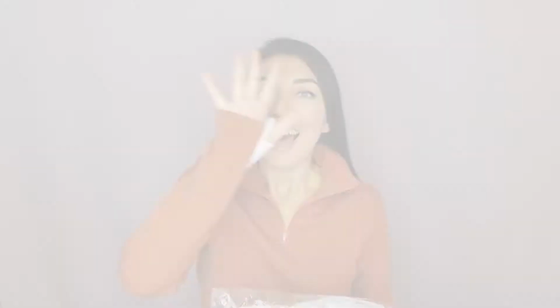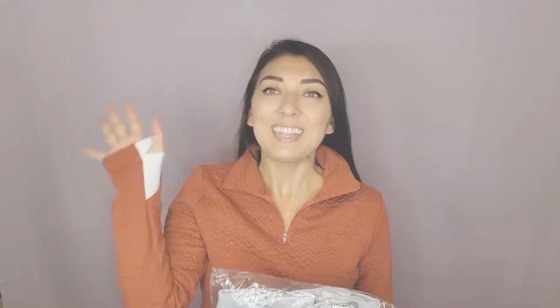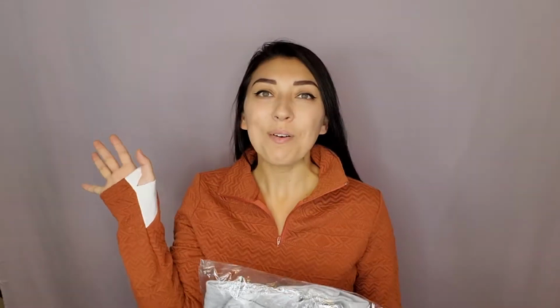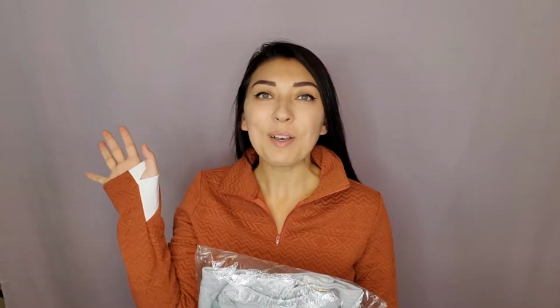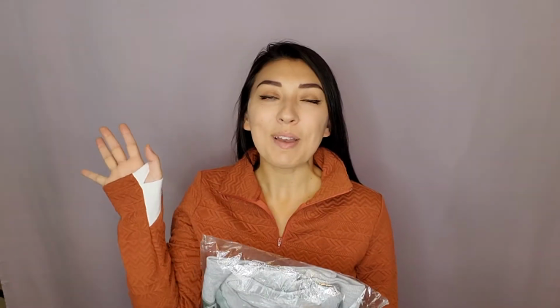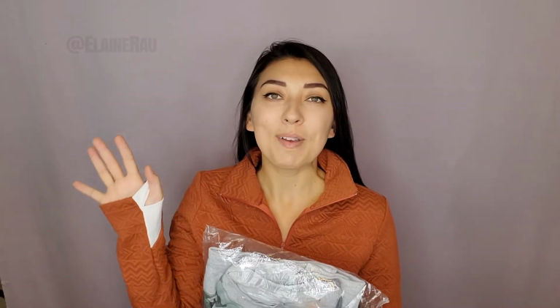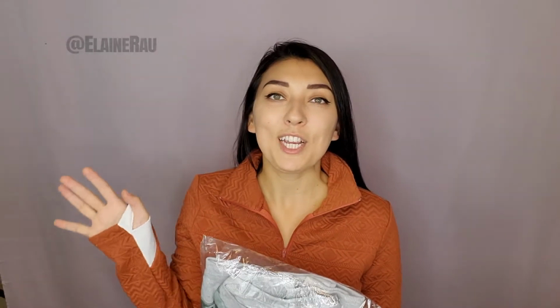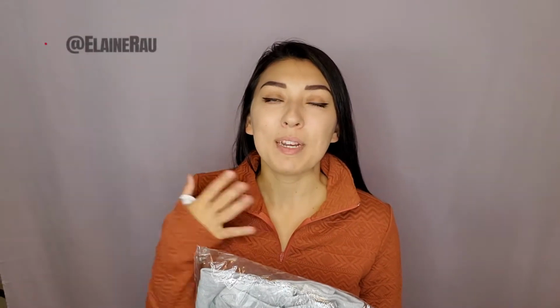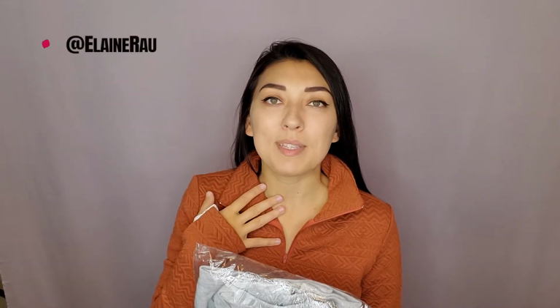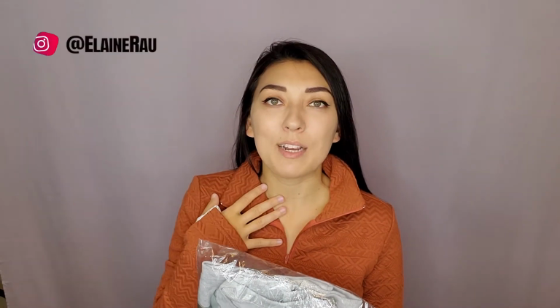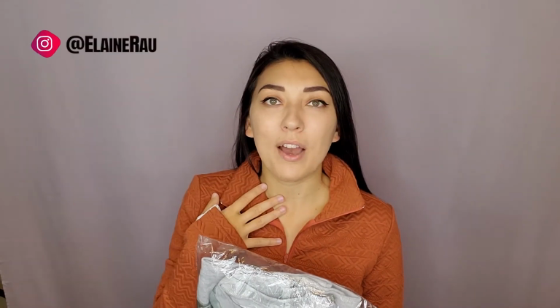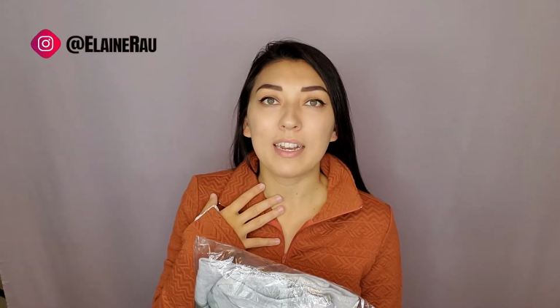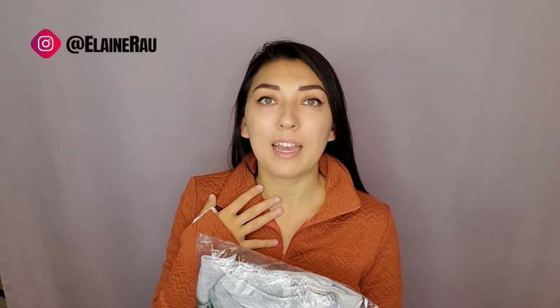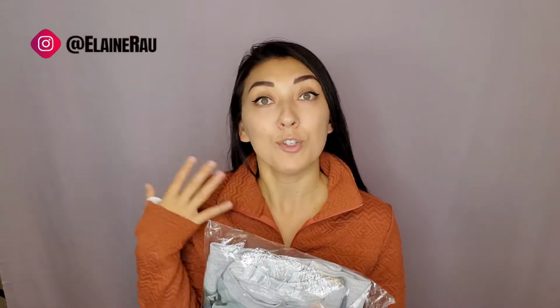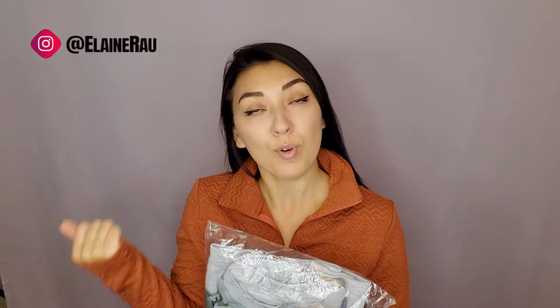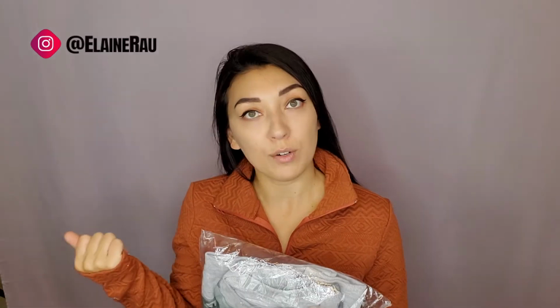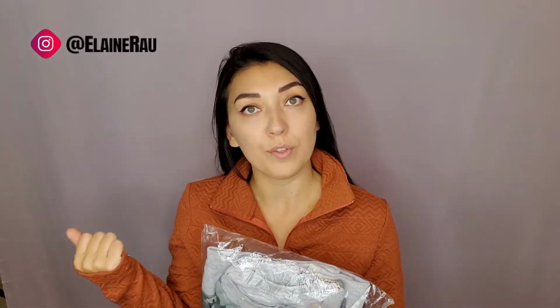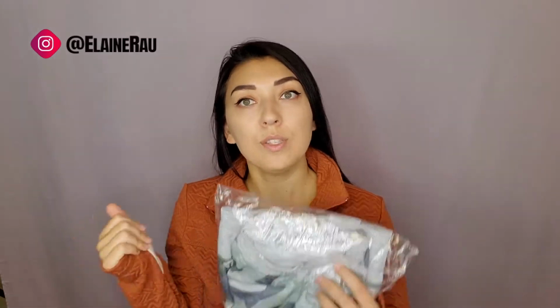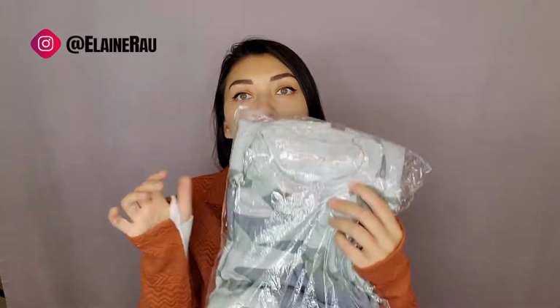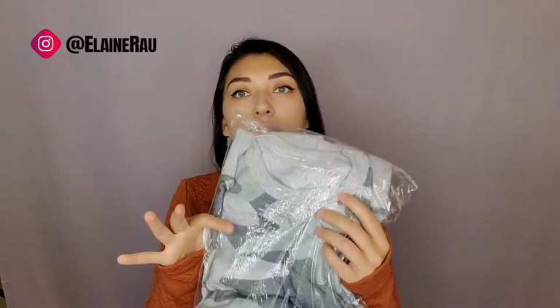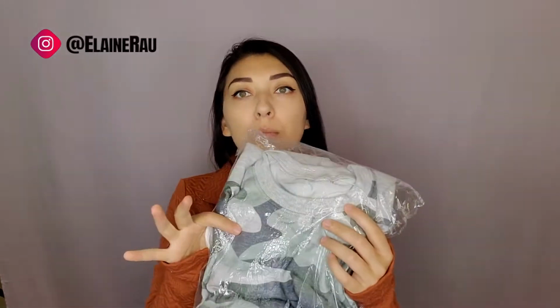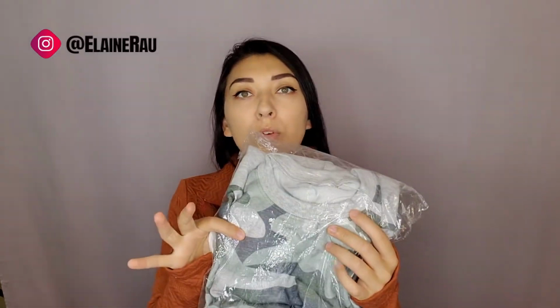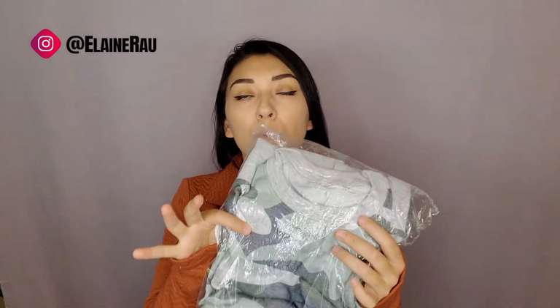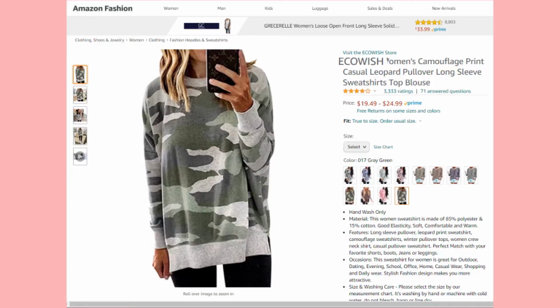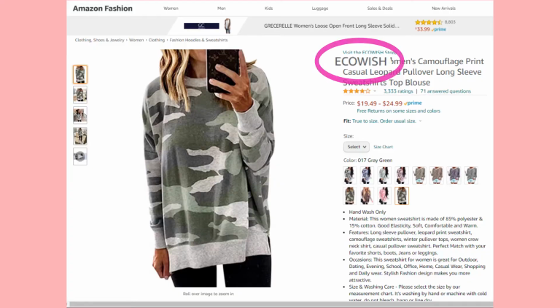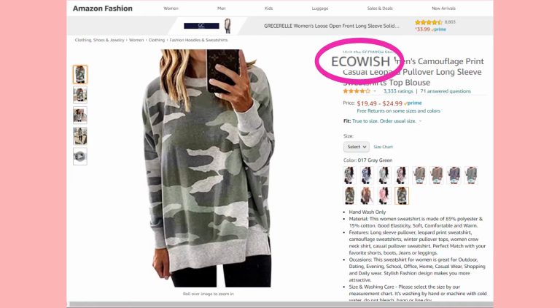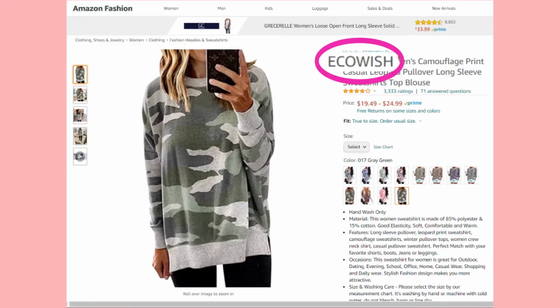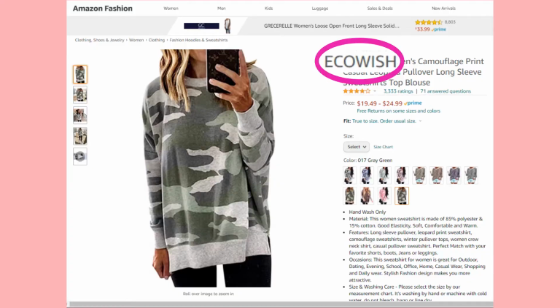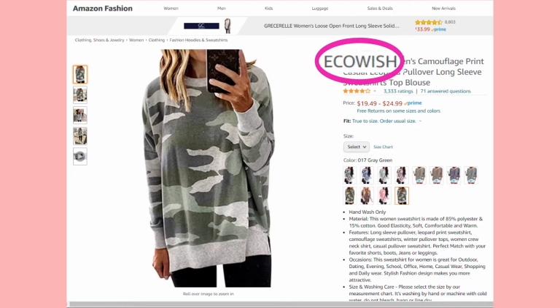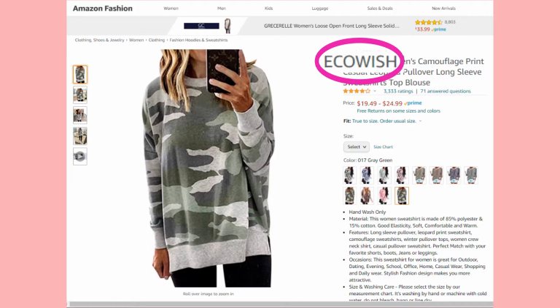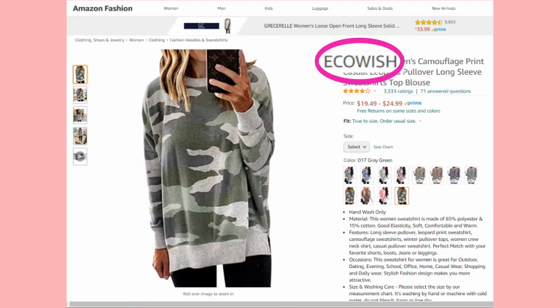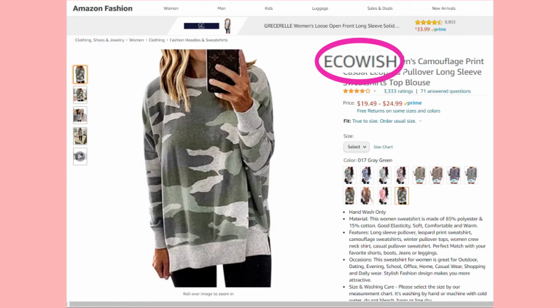Hello and welcome back to my channel. My name is Elaine Rao and I do product reviews. Today I'll be reviewing the Eco Wishes Homoflash Sweater.